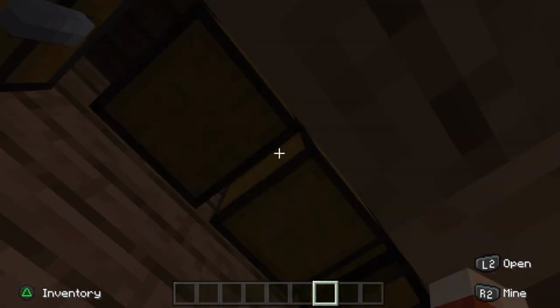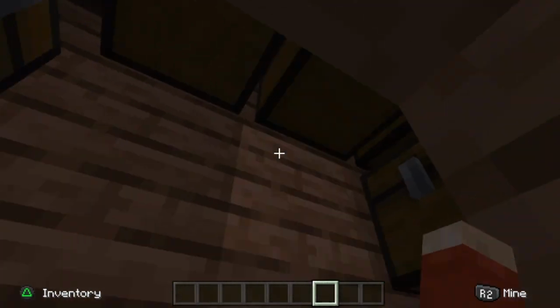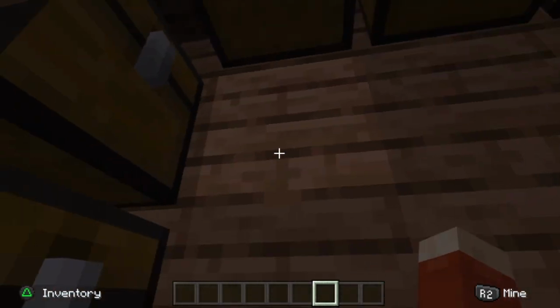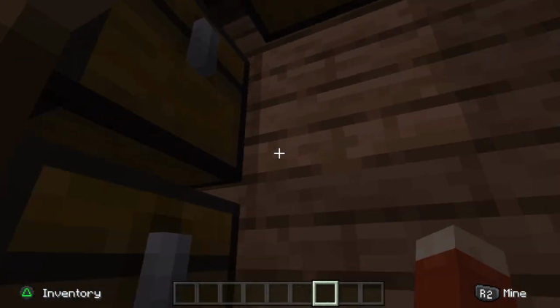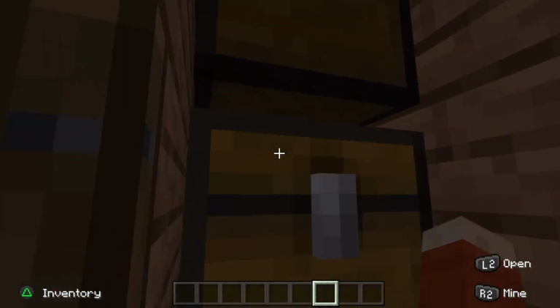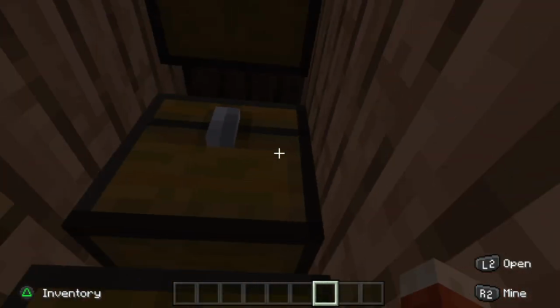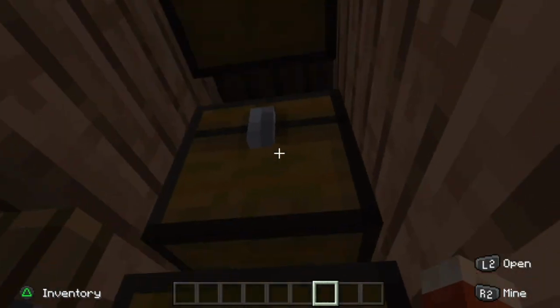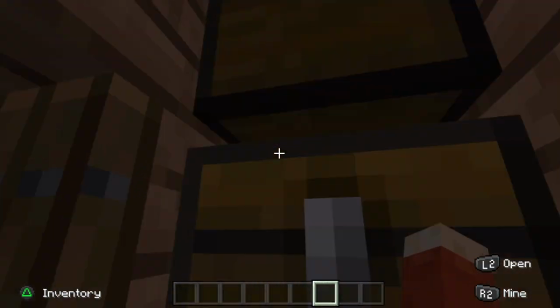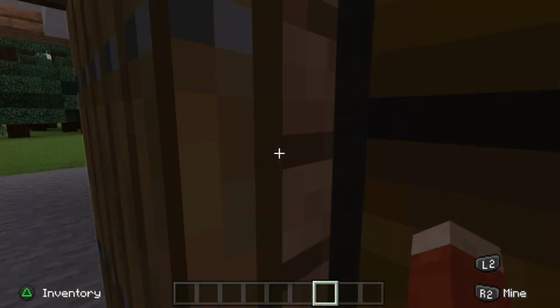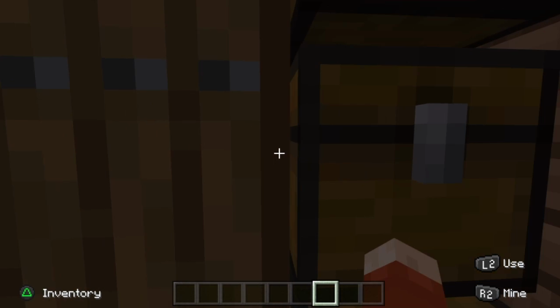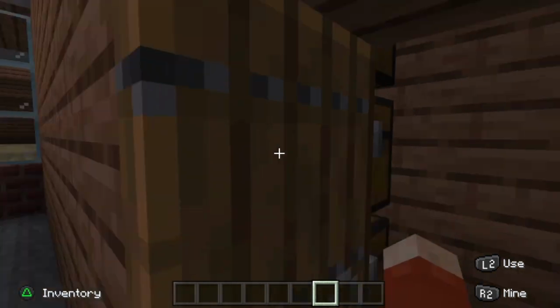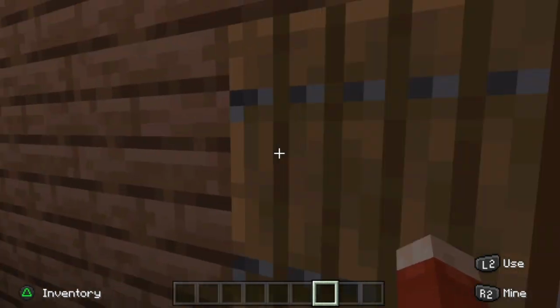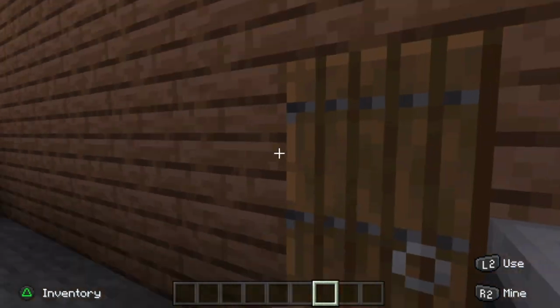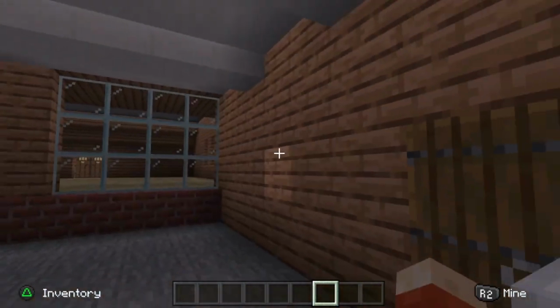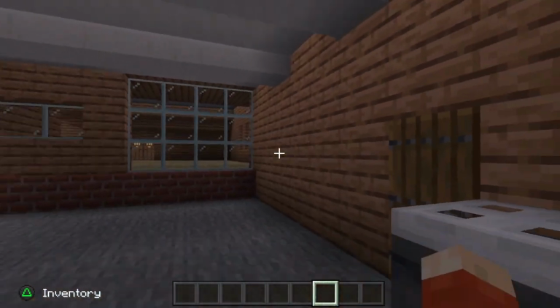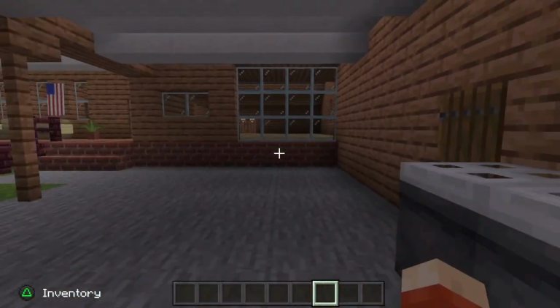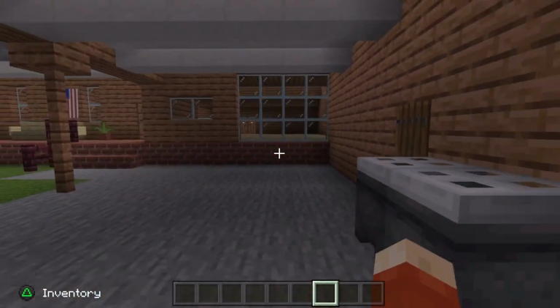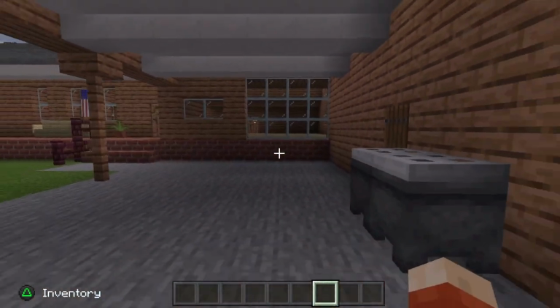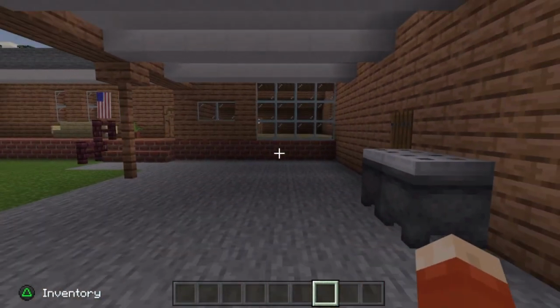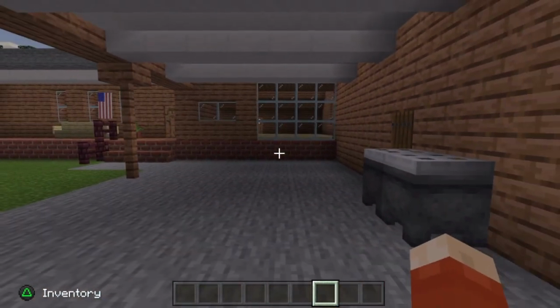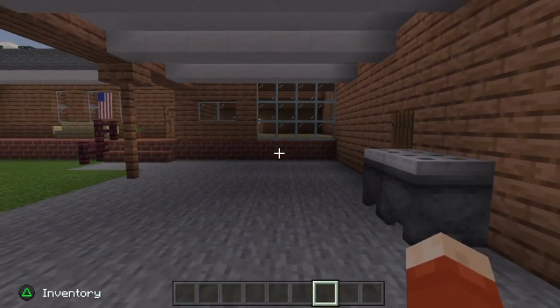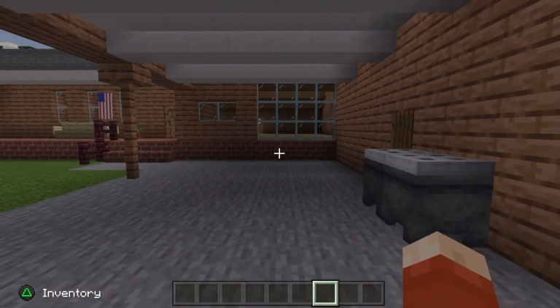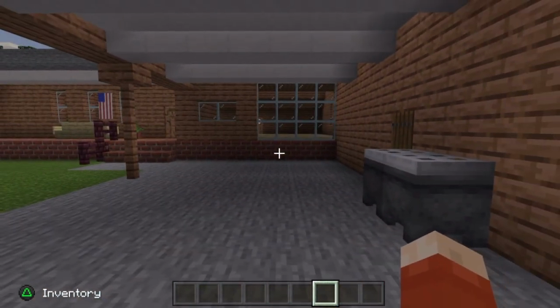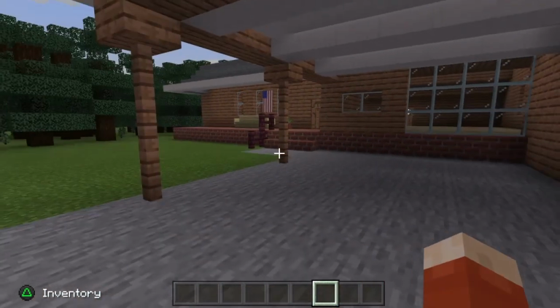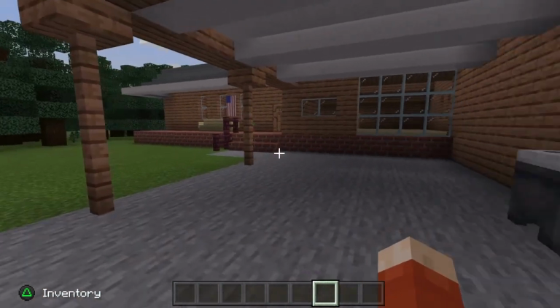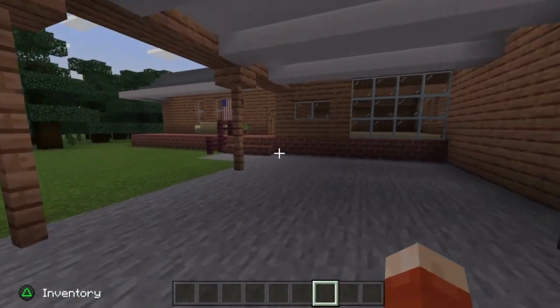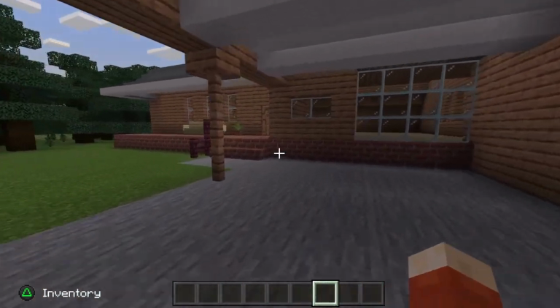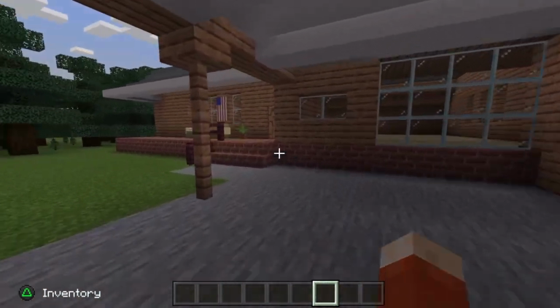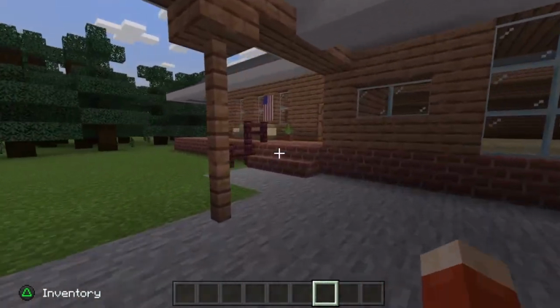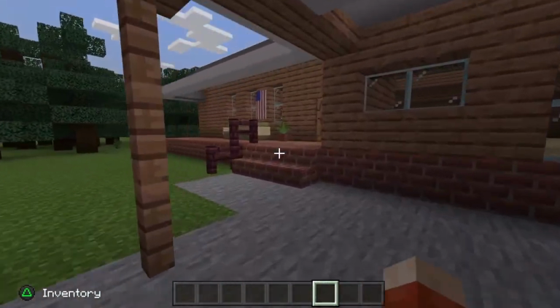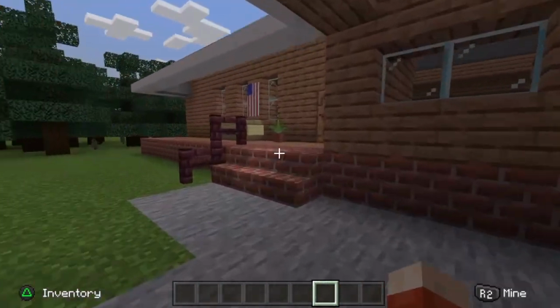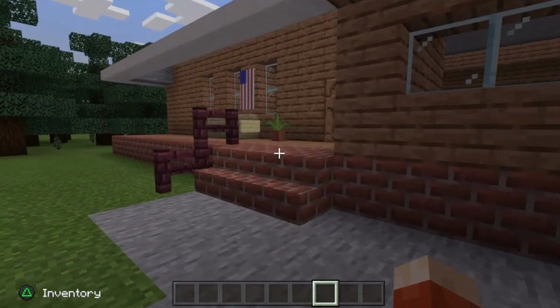We have a little shed over here with a couple of chests just to represent some storage — maybe Dustin keeps his bike in there.